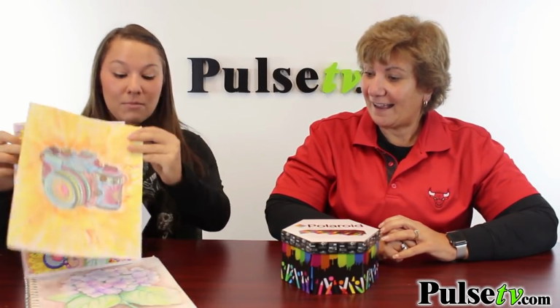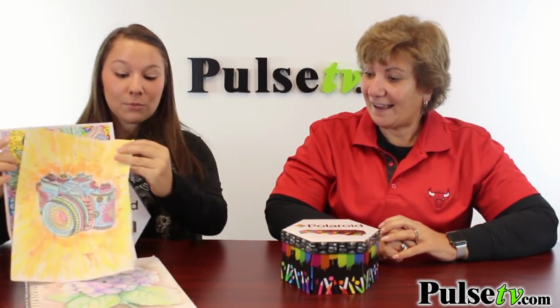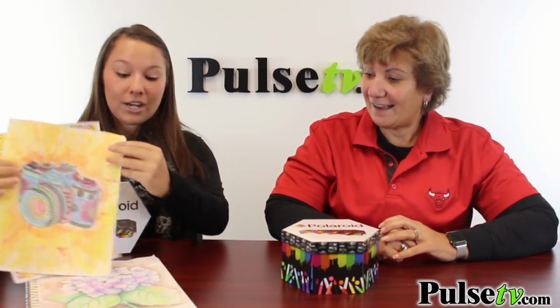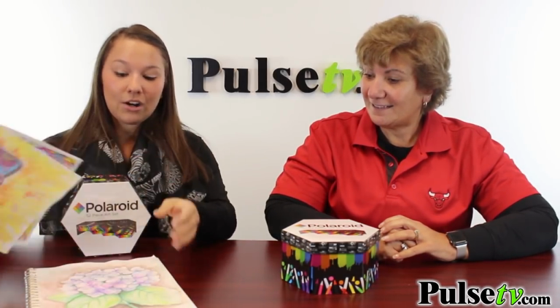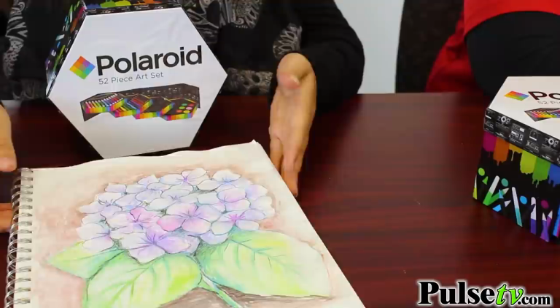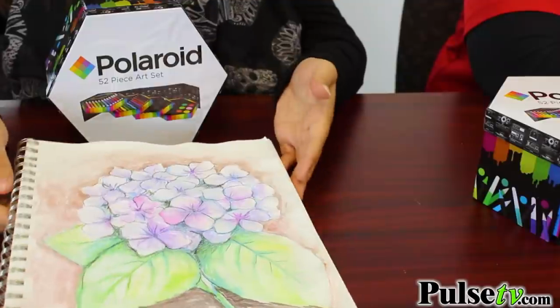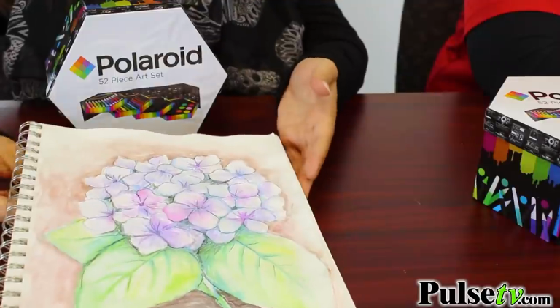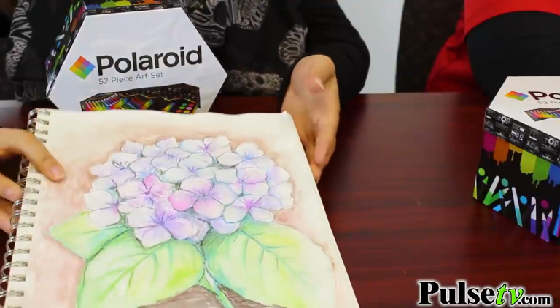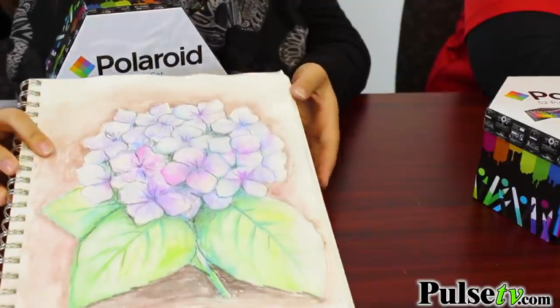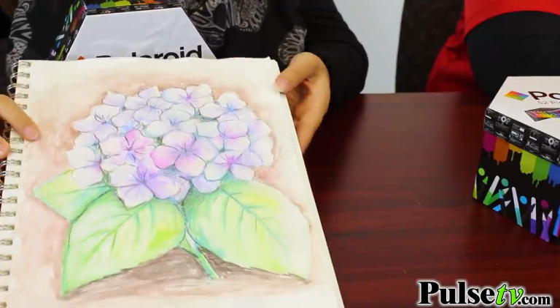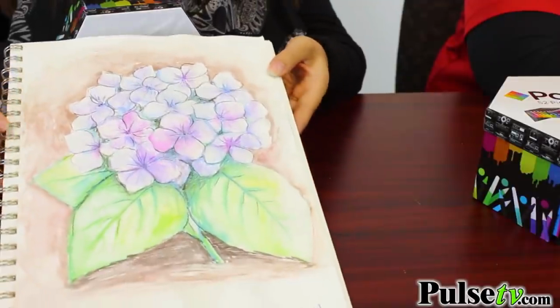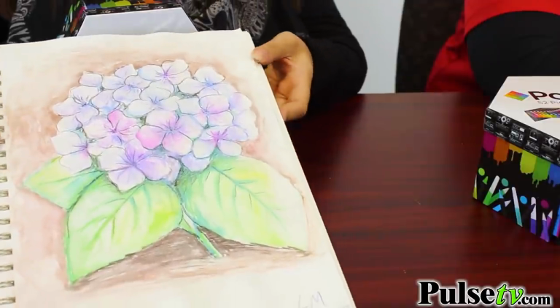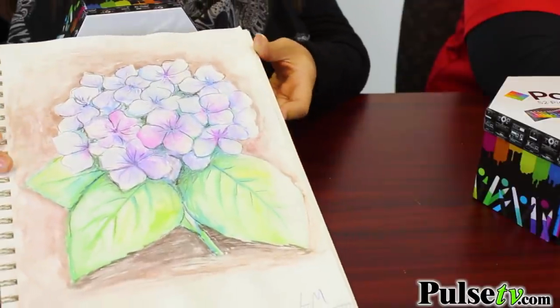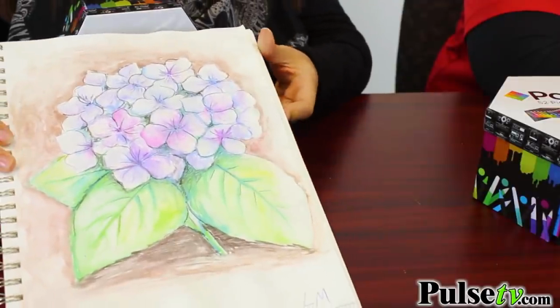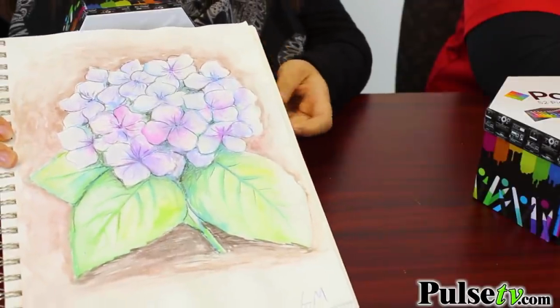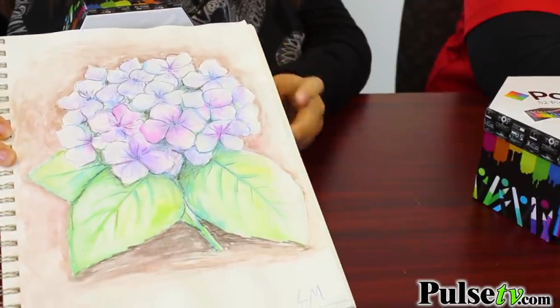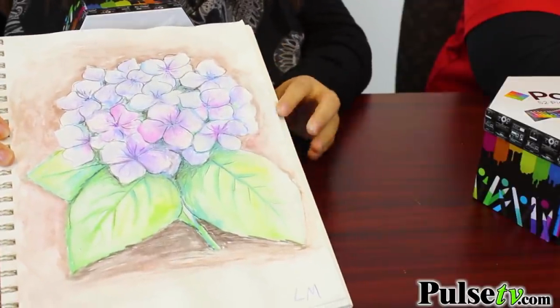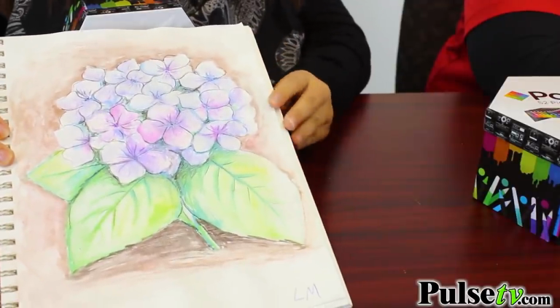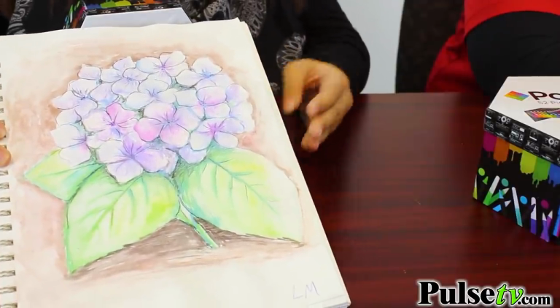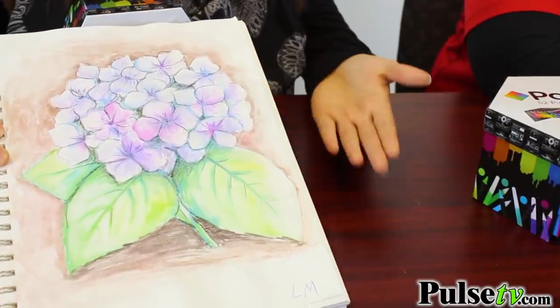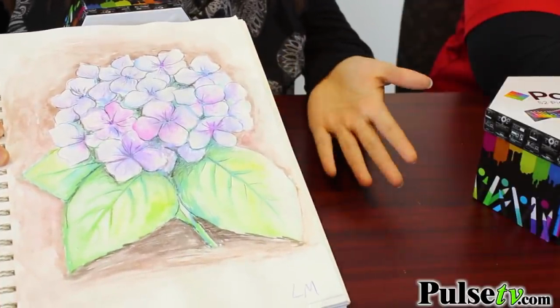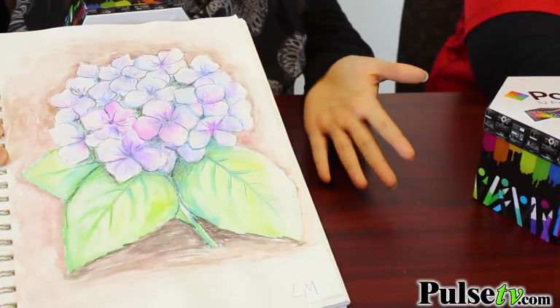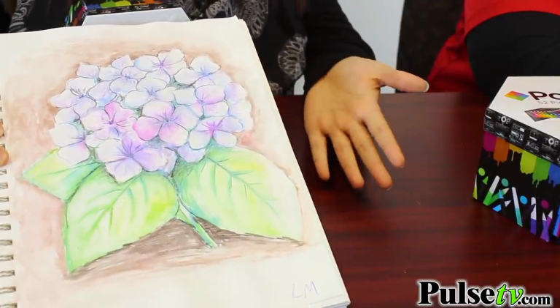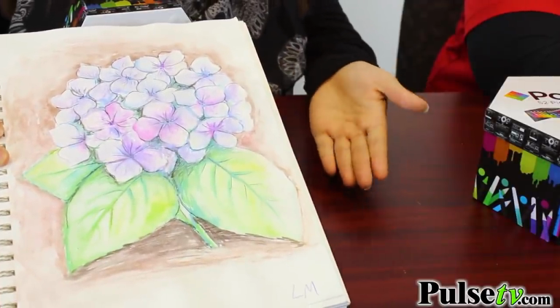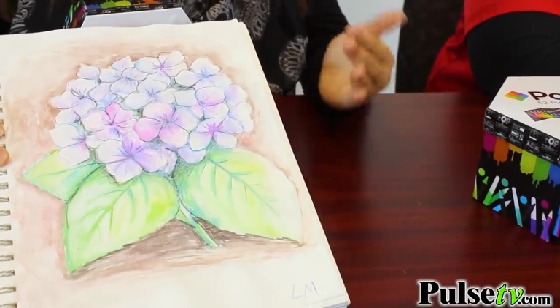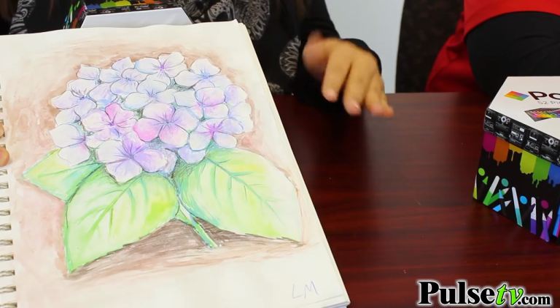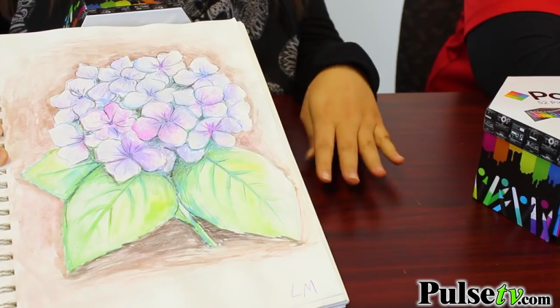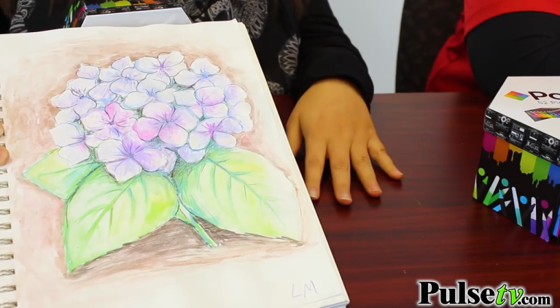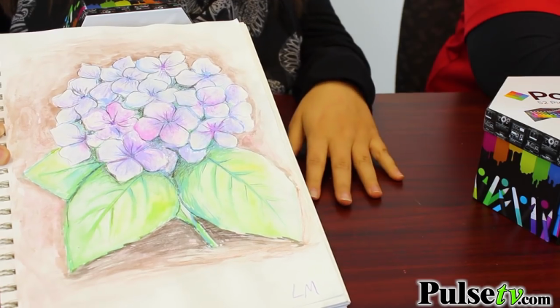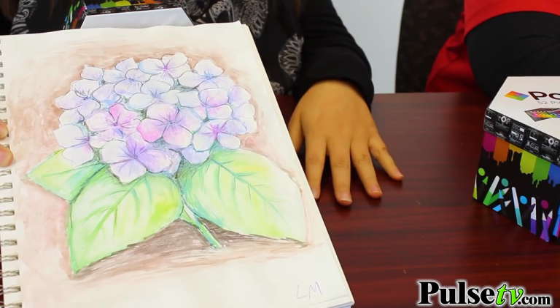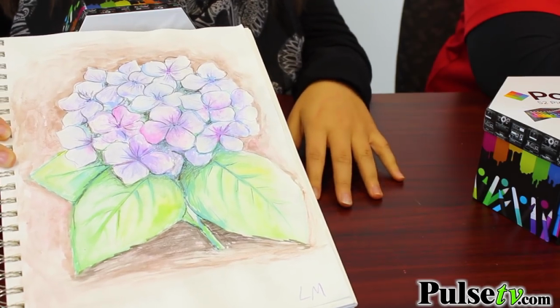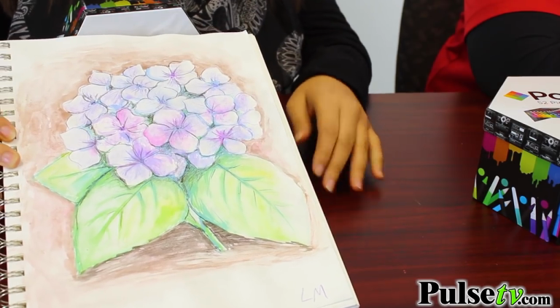This one right here I want to show you was done mainly with the watercolors — it's absolutely beautiful. You get a wide variety of colors: the purples, pinks, and greens.